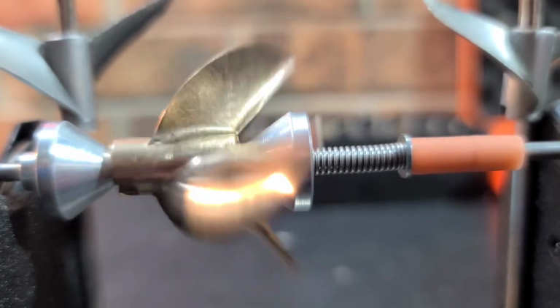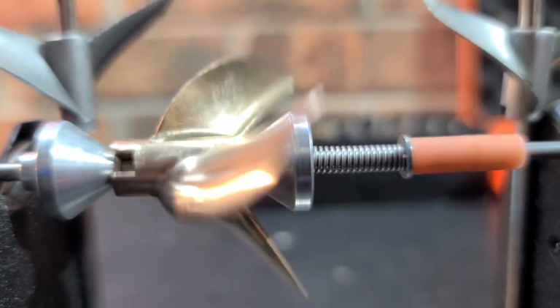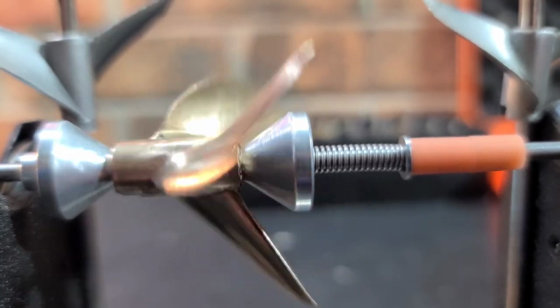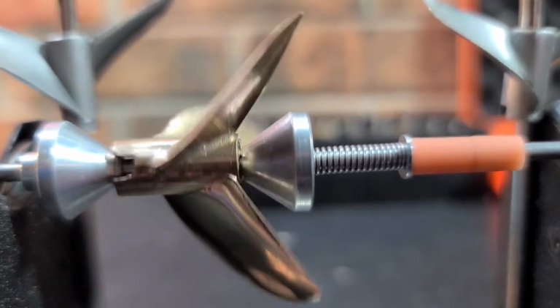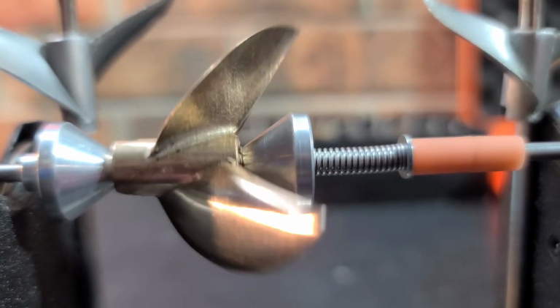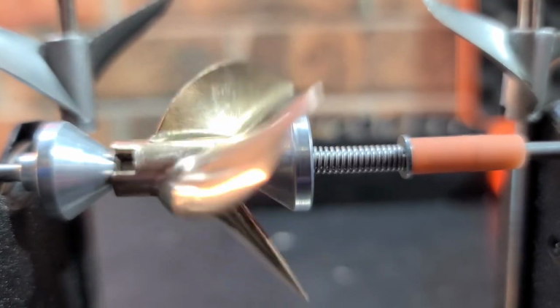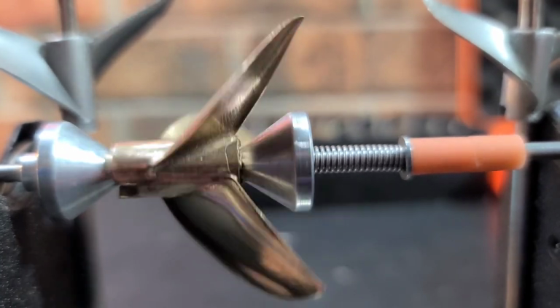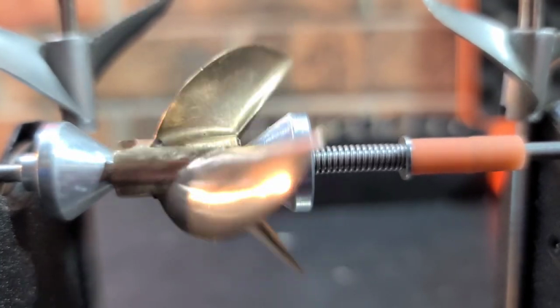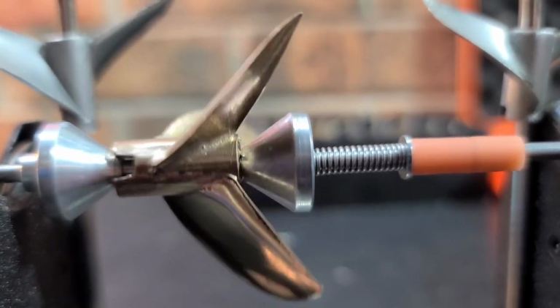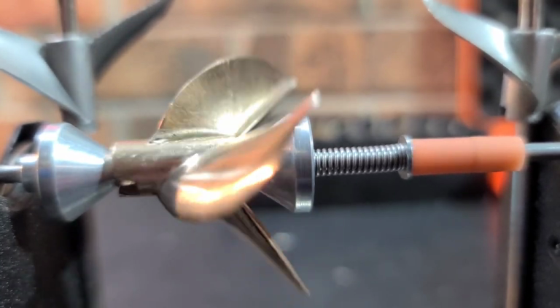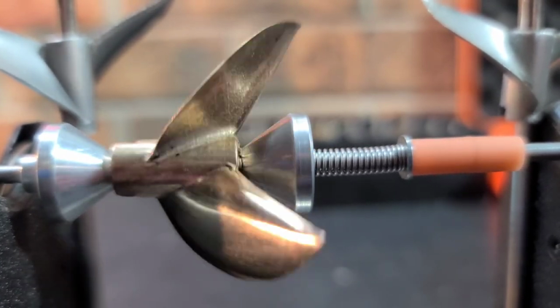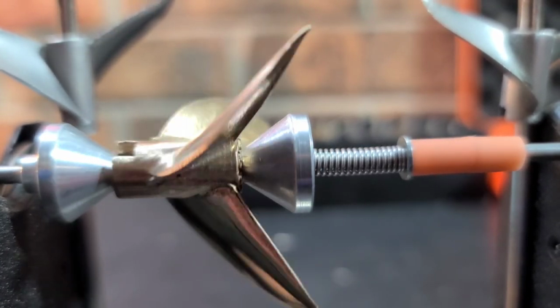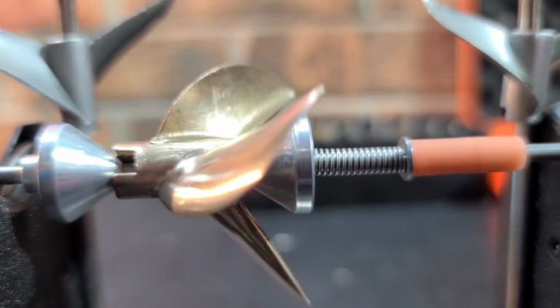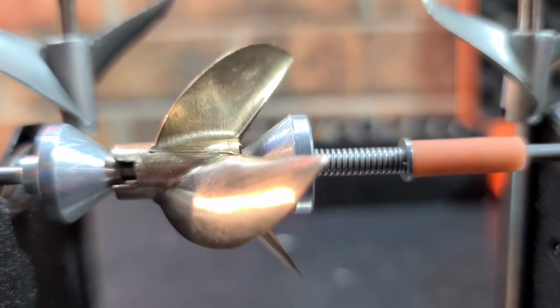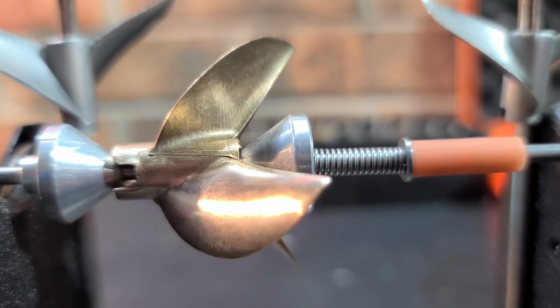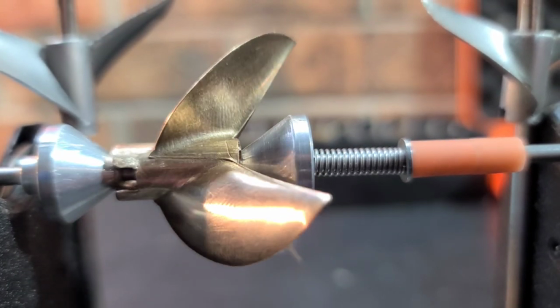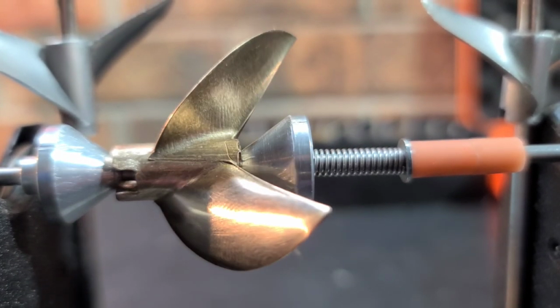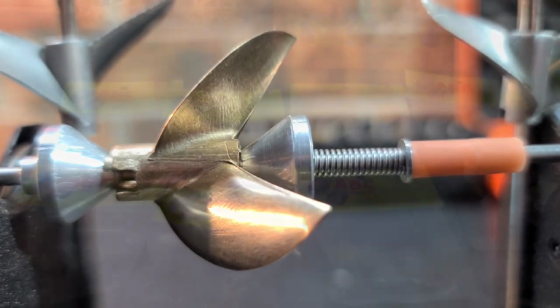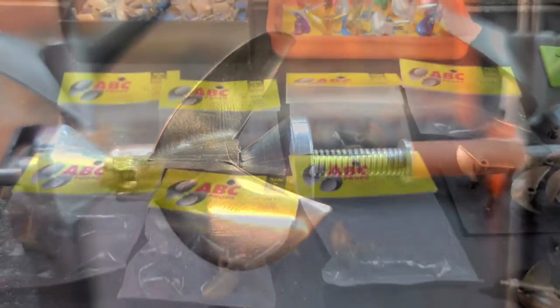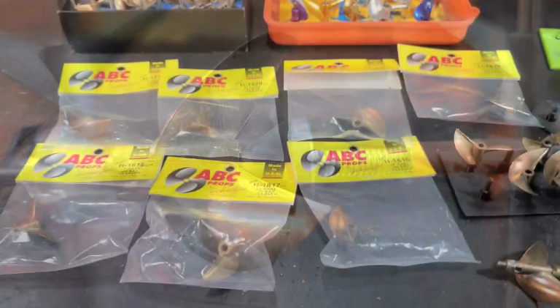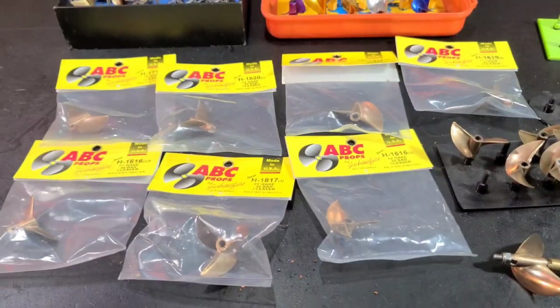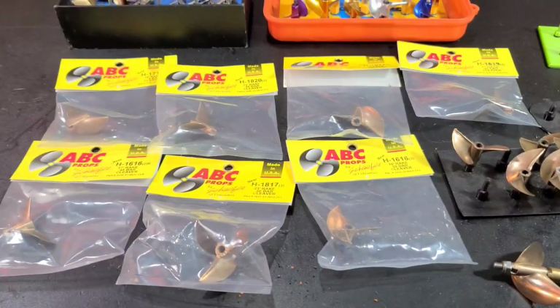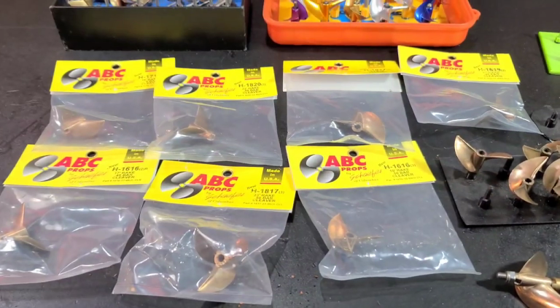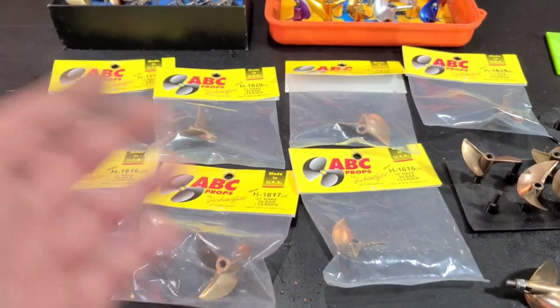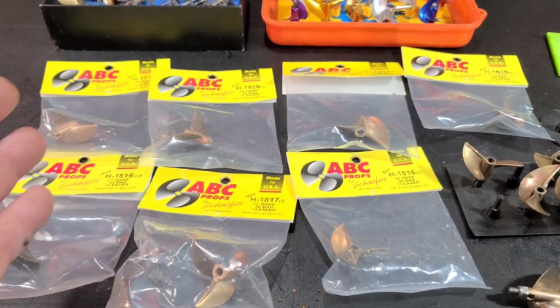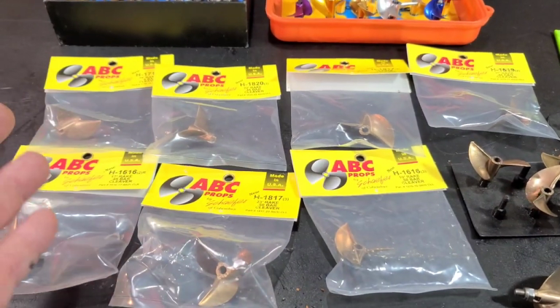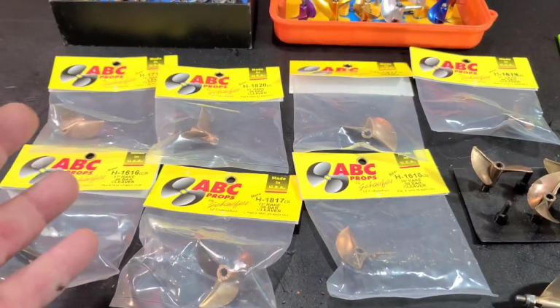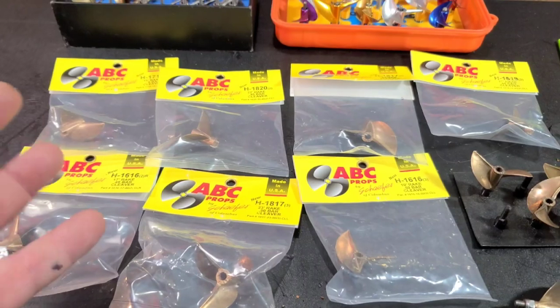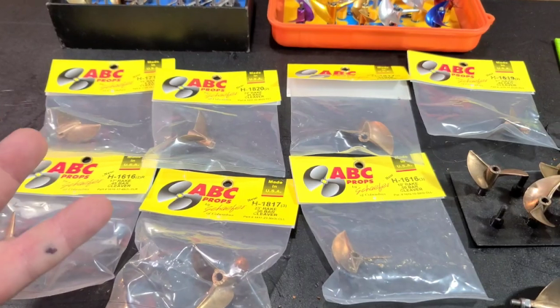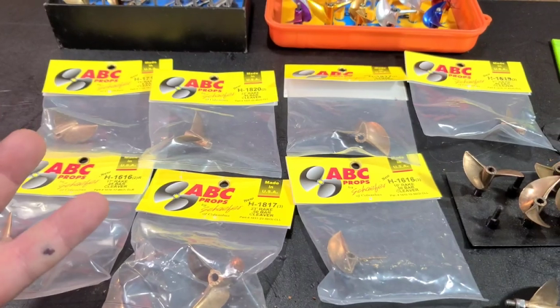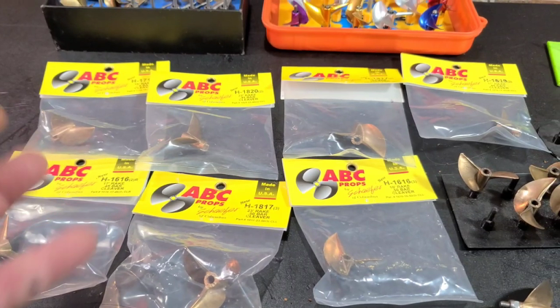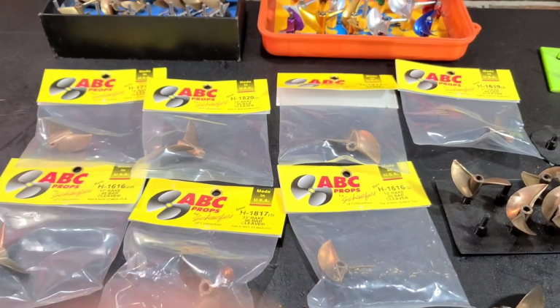Welcome back to the channel, welcome back to the boat gang. We got an ABC prop haul.